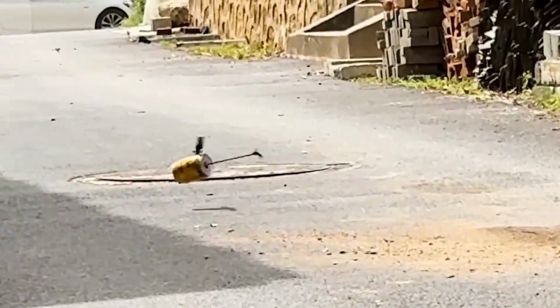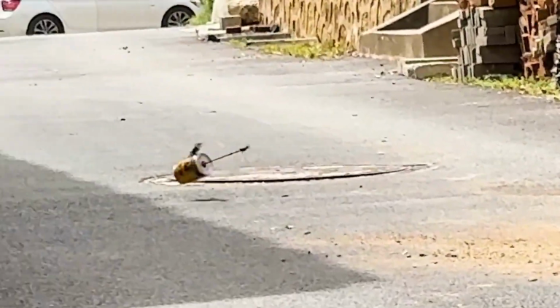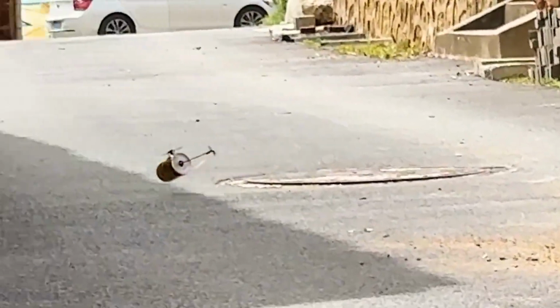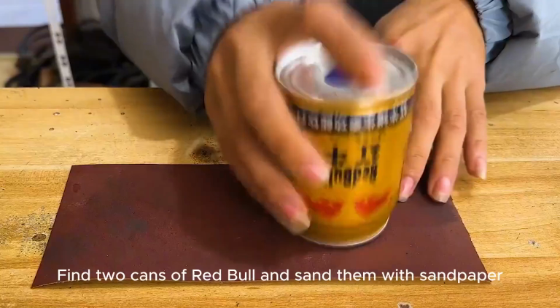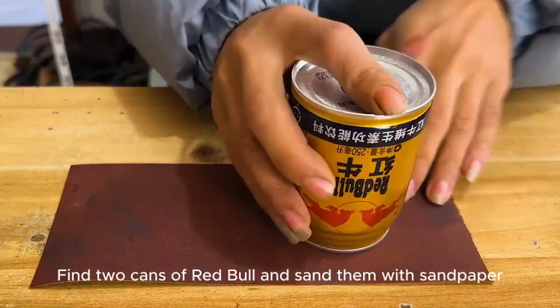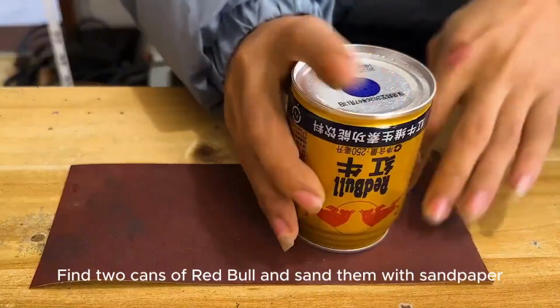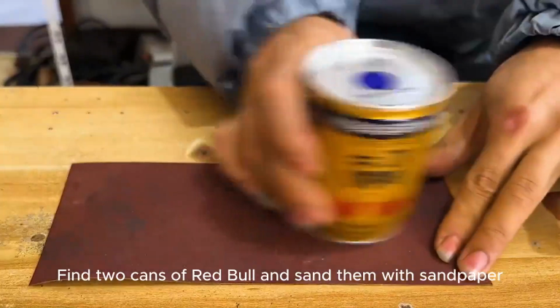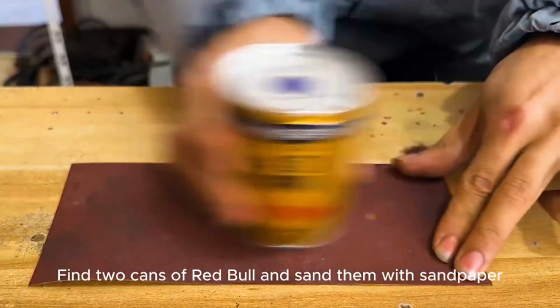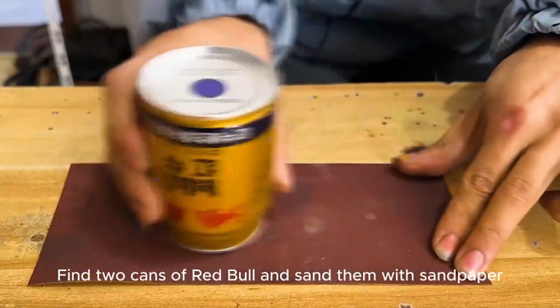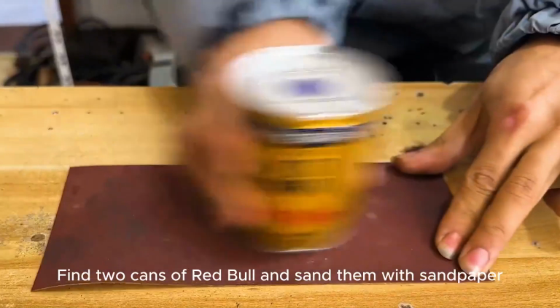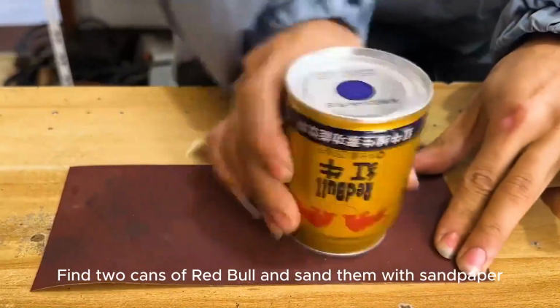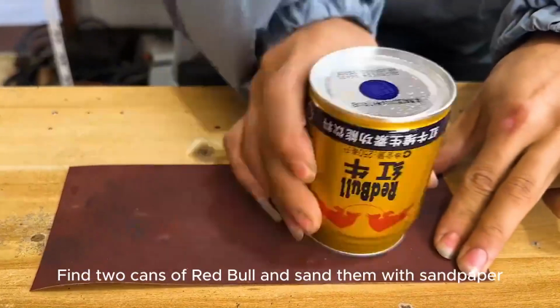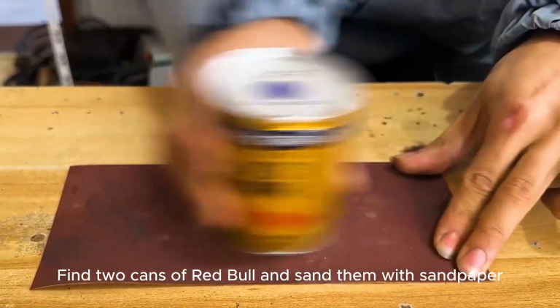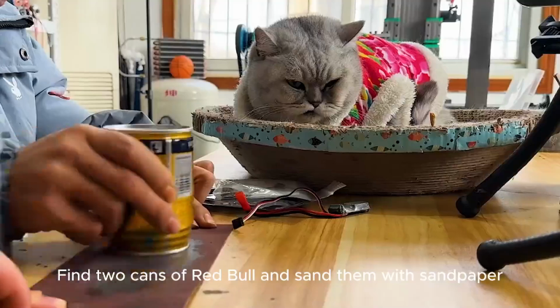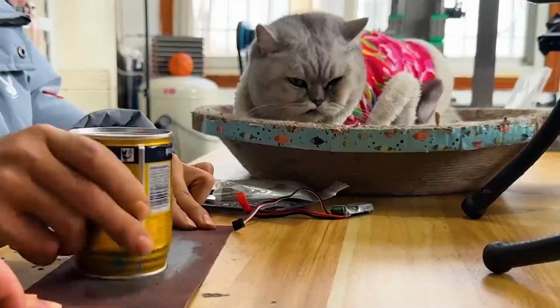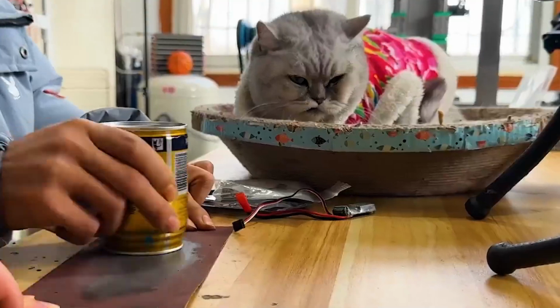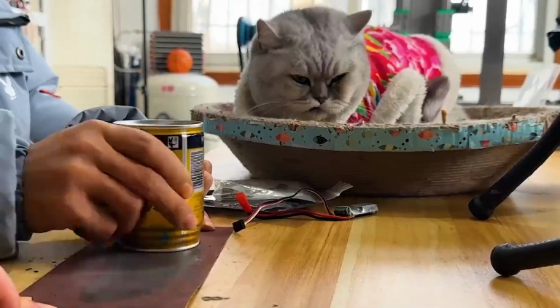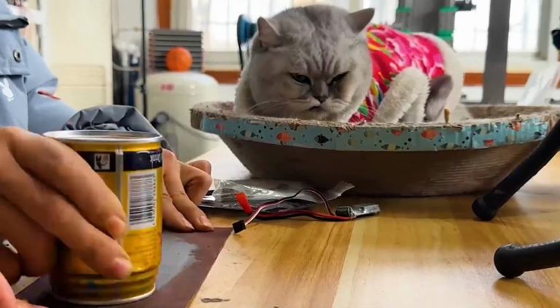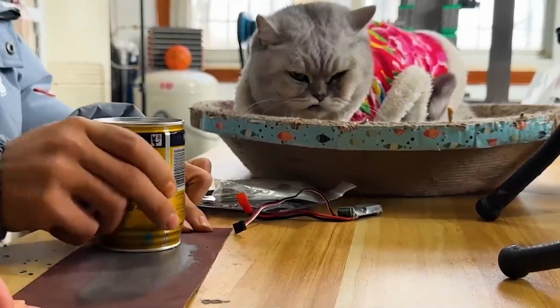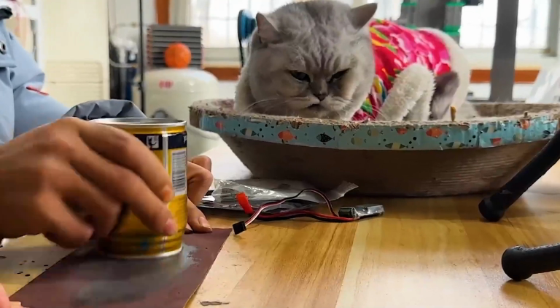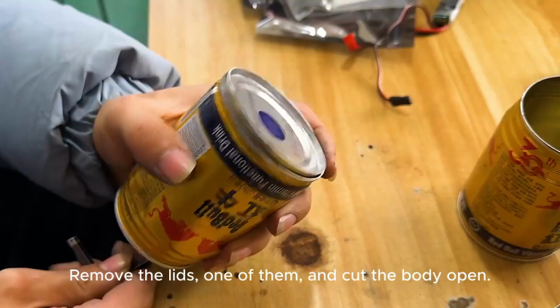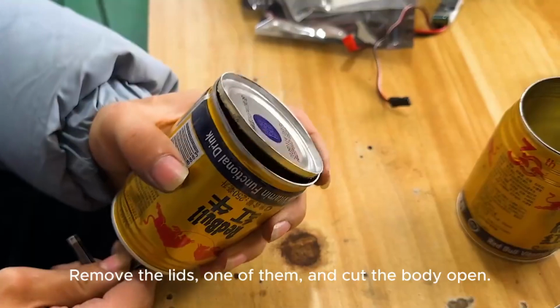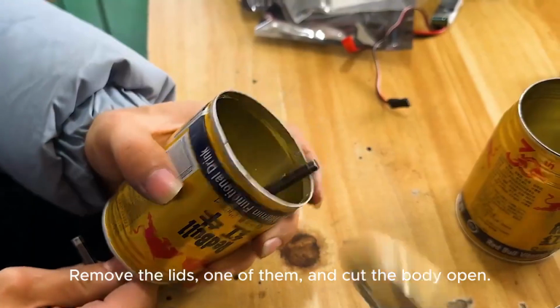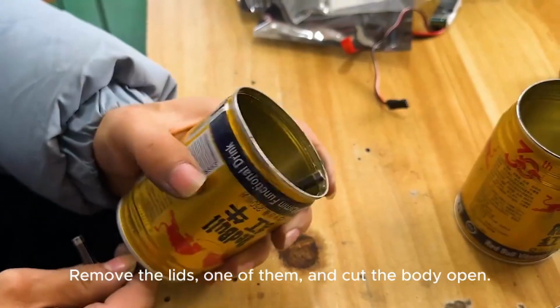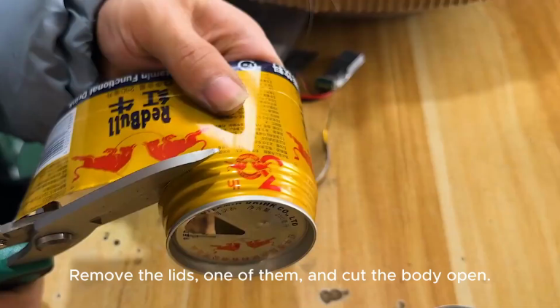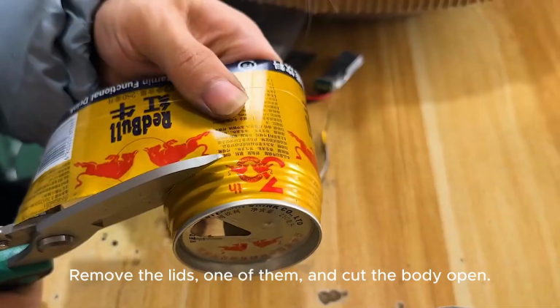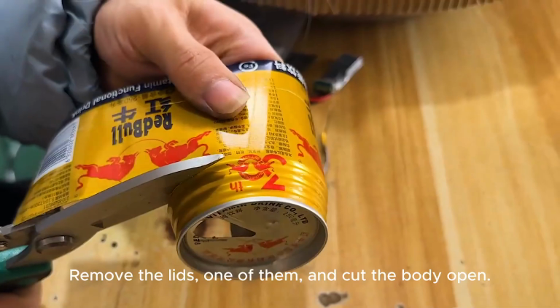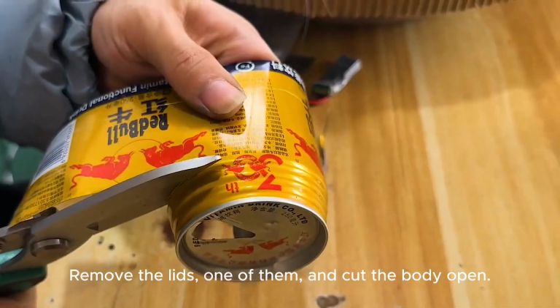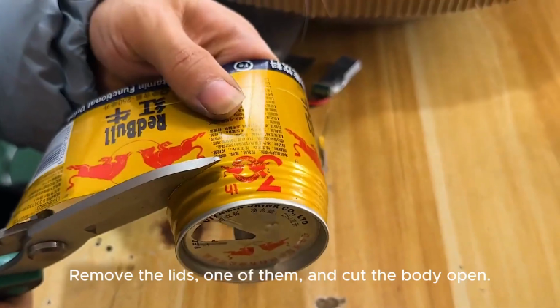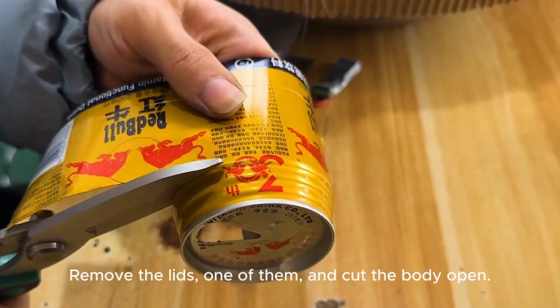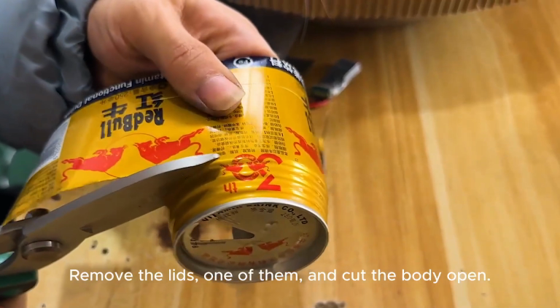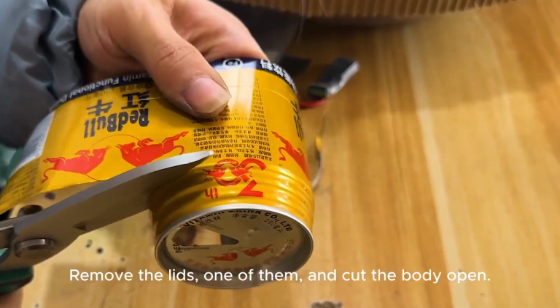Find two cans of Red Bull and sand them with sandpaper. Remove the lid from one of them, and cut the body open.